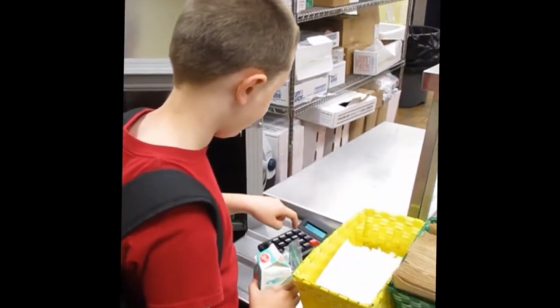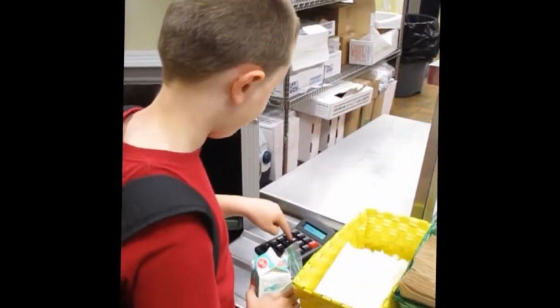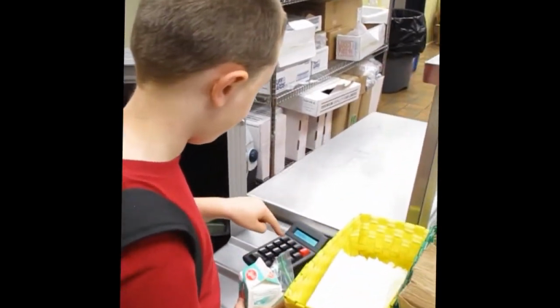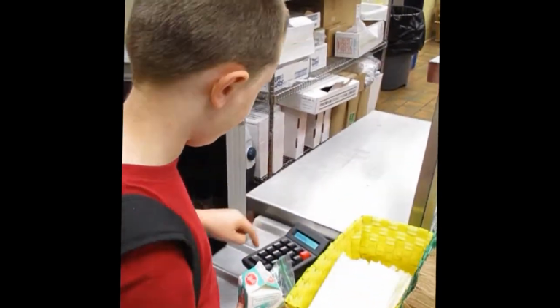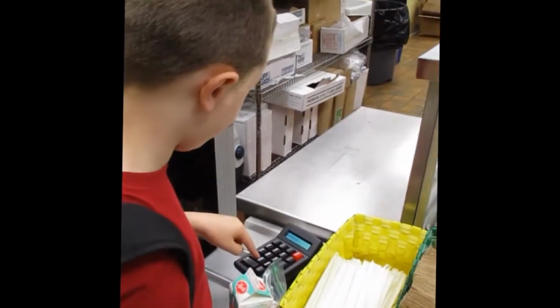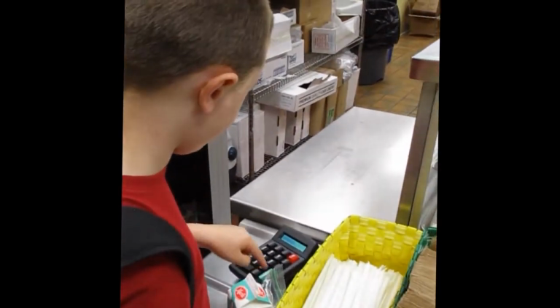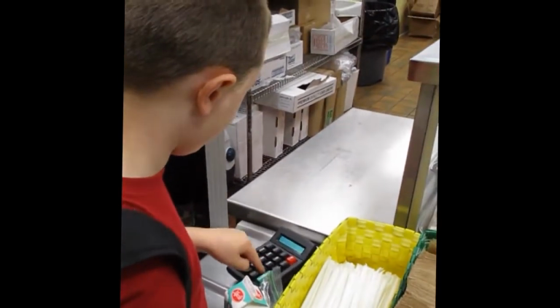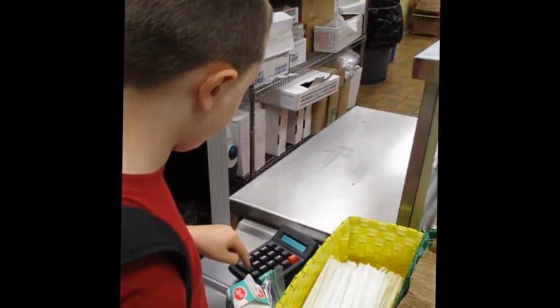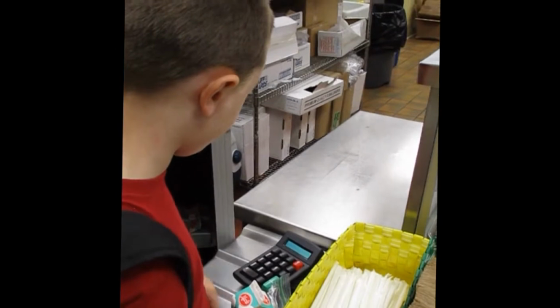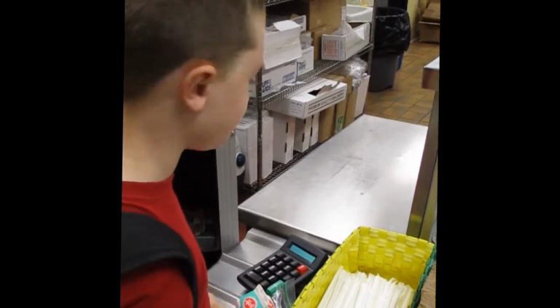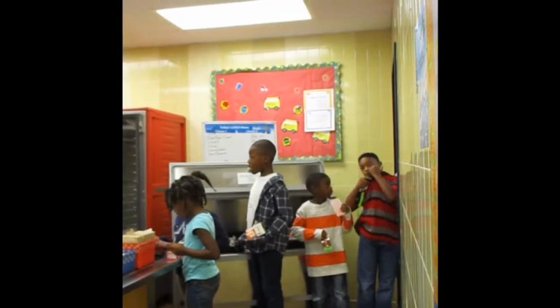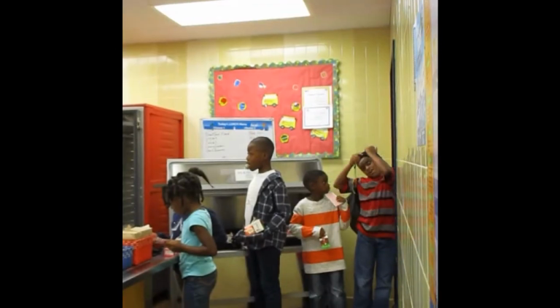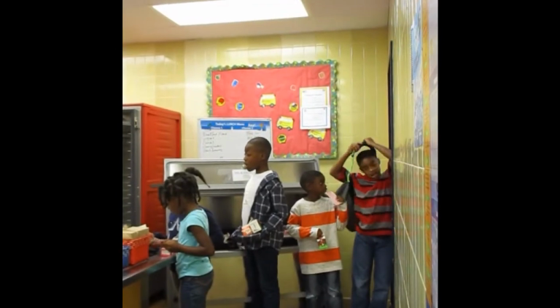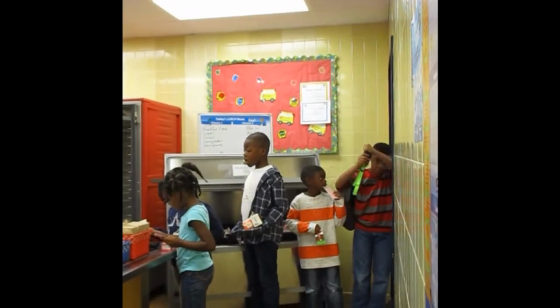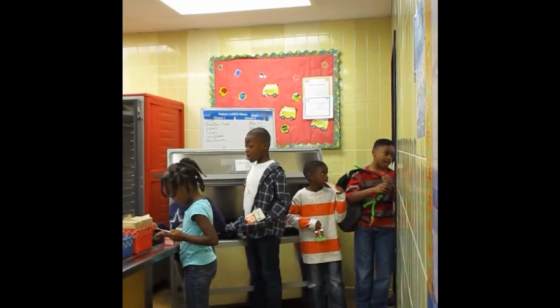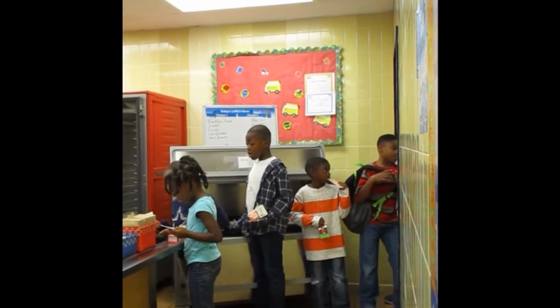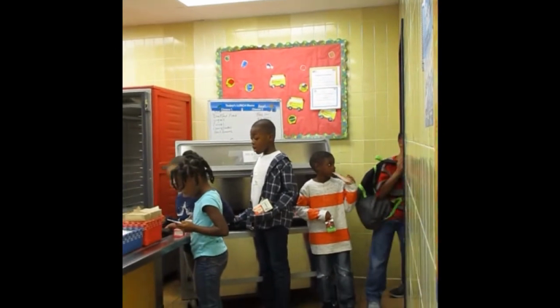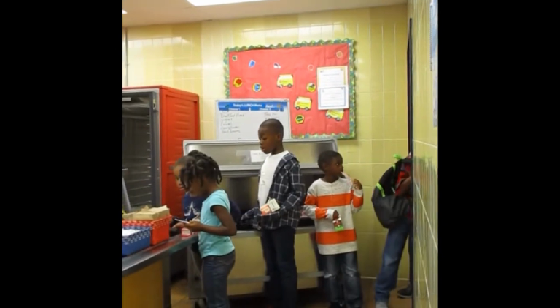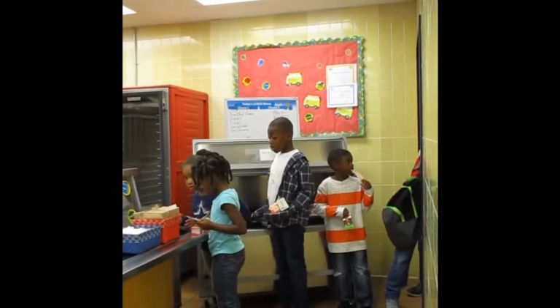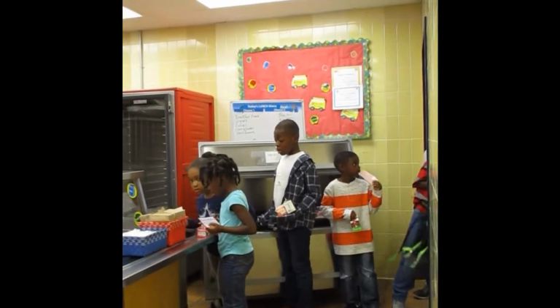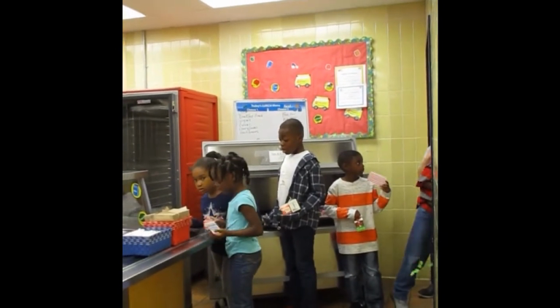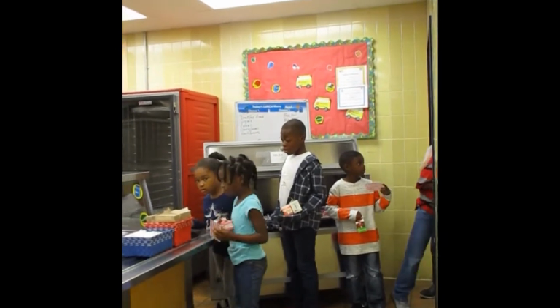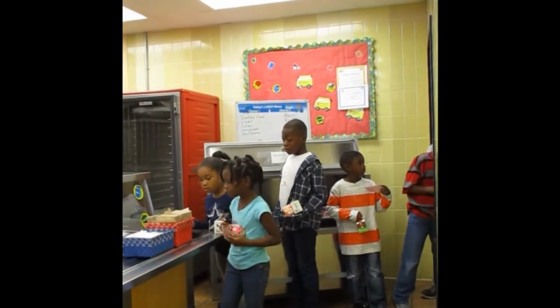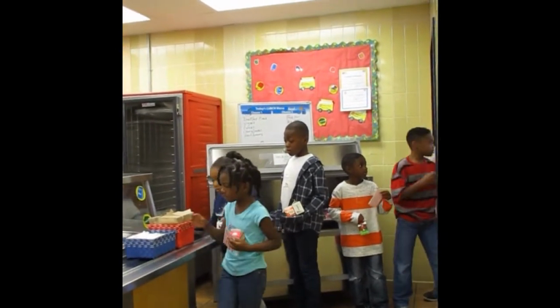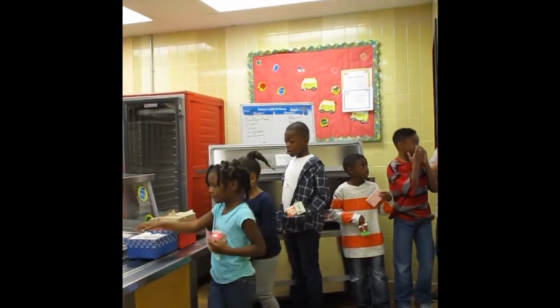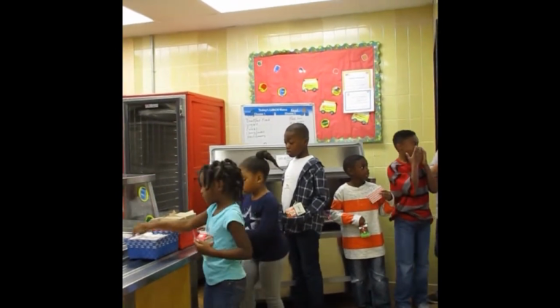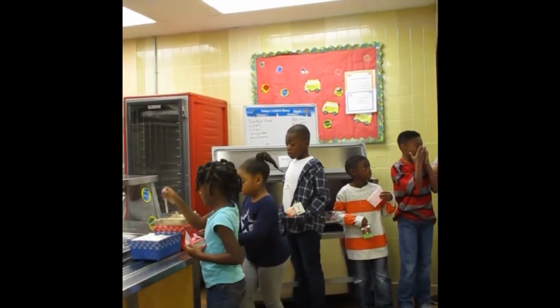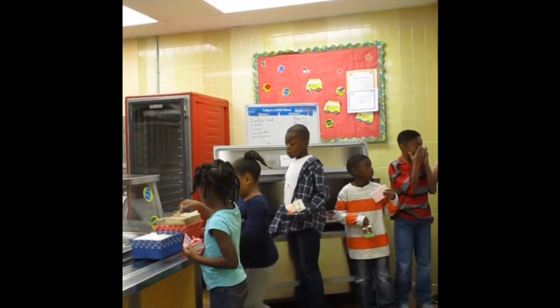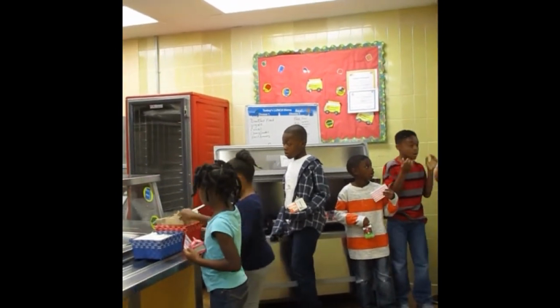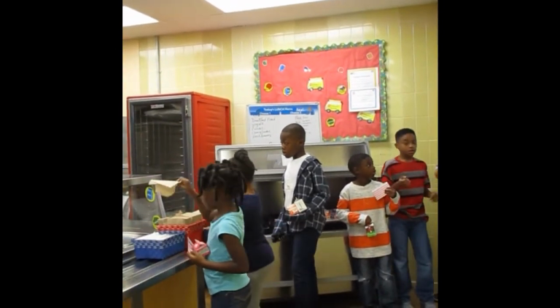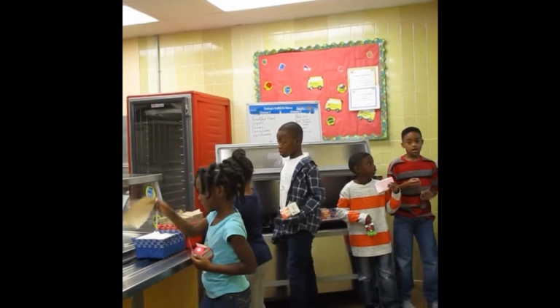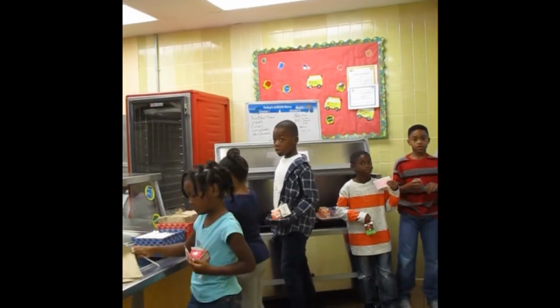Visit Ms. Smith, our cafeteria manager, in the main lobby tonight to get a sample of some of the items on our school lunch menu and to learn more about our cafeteria.